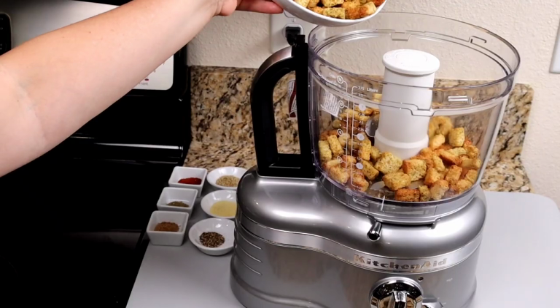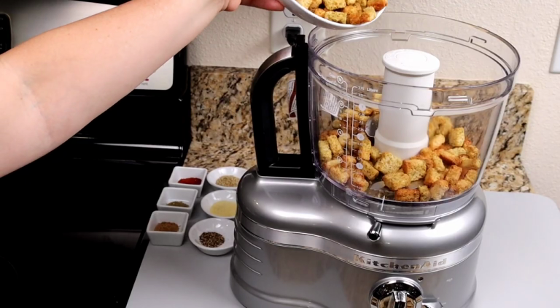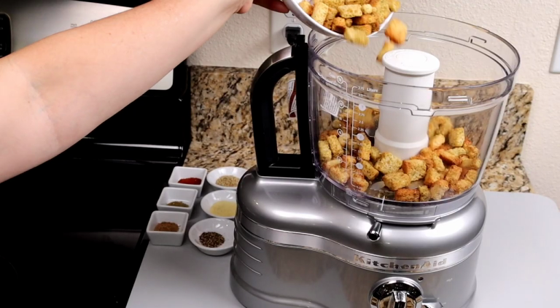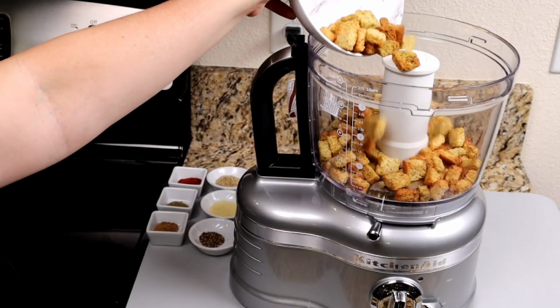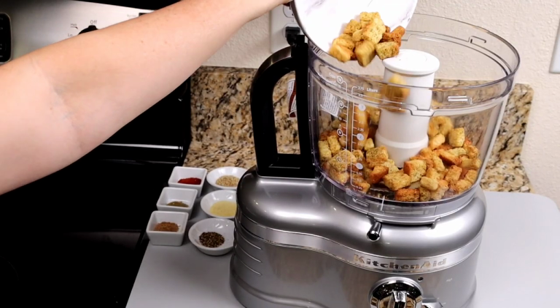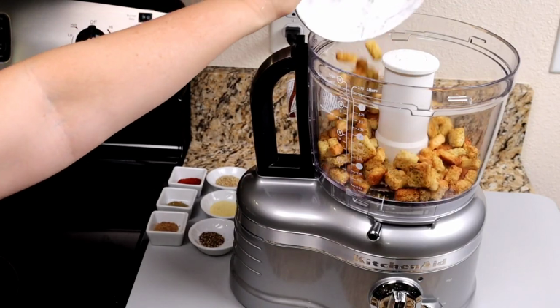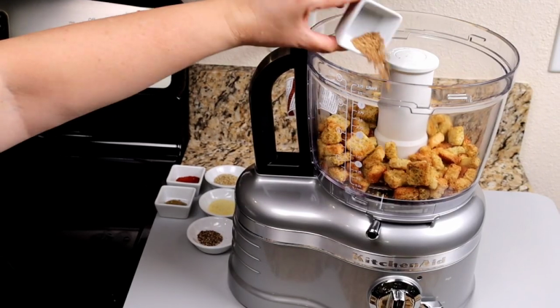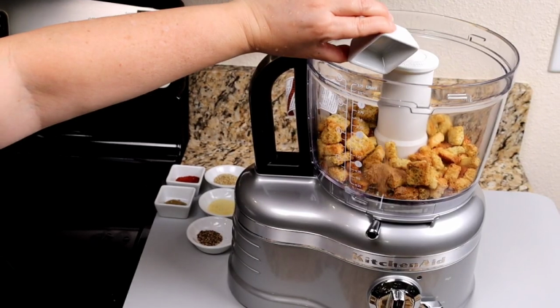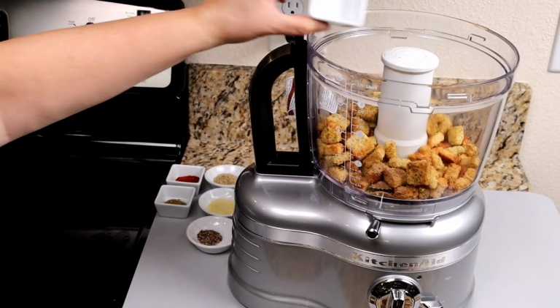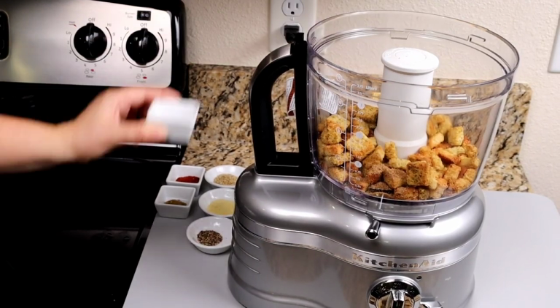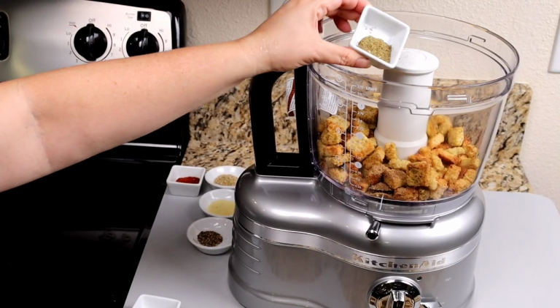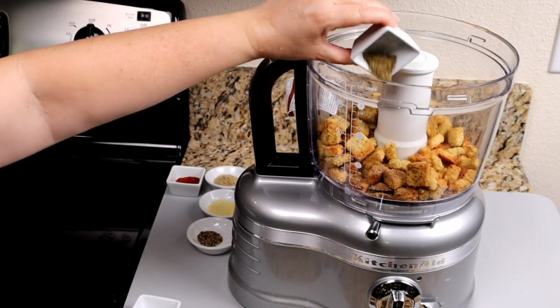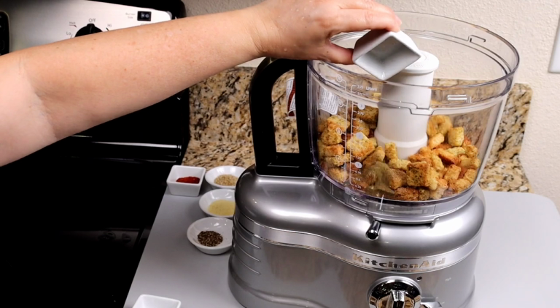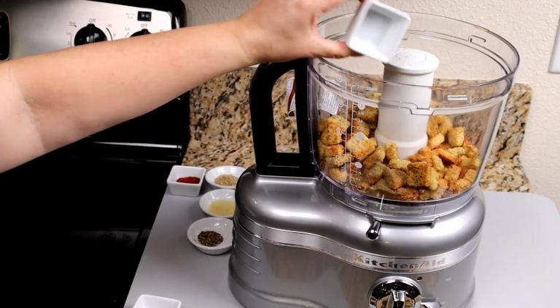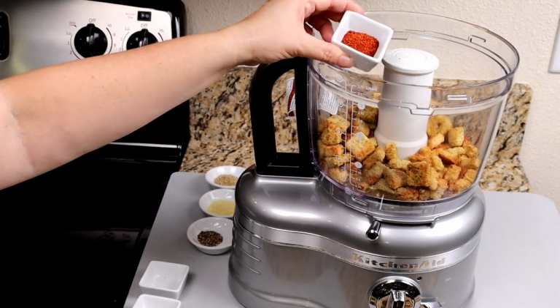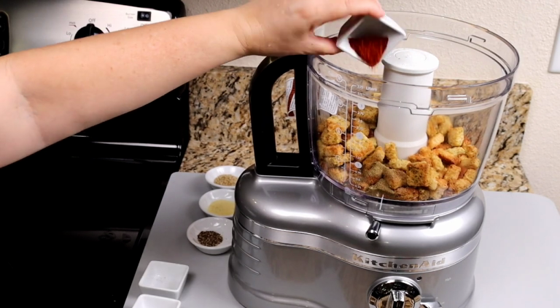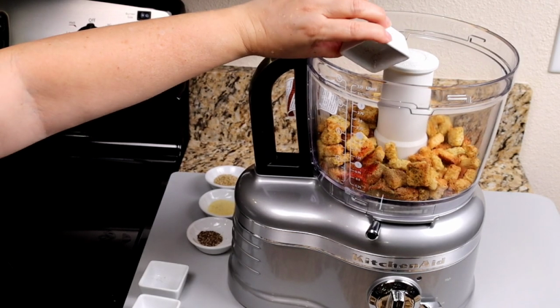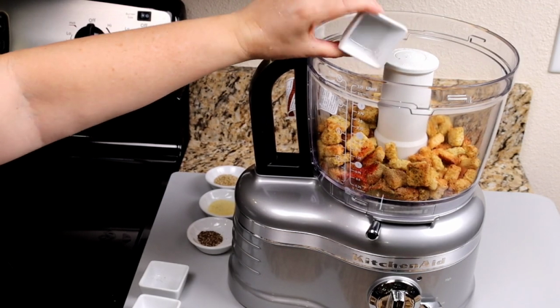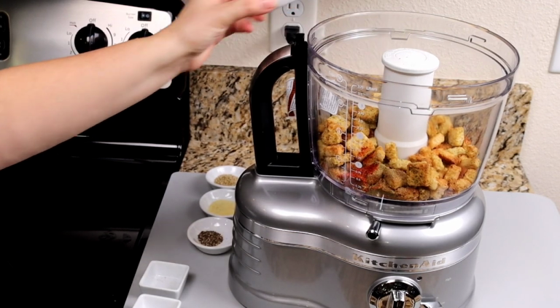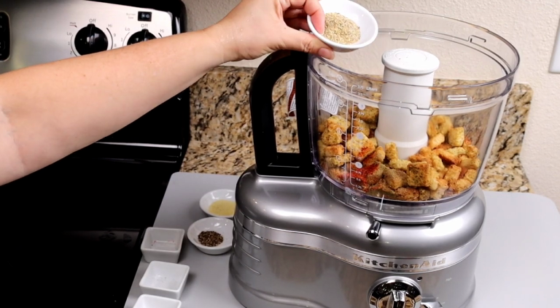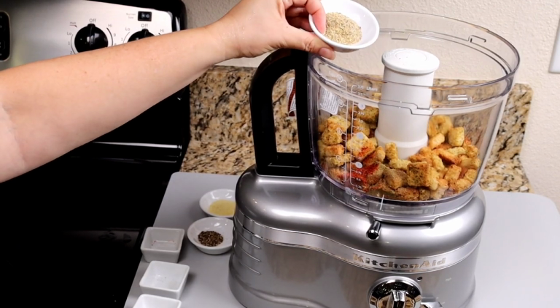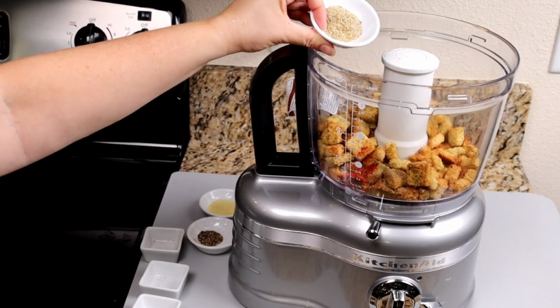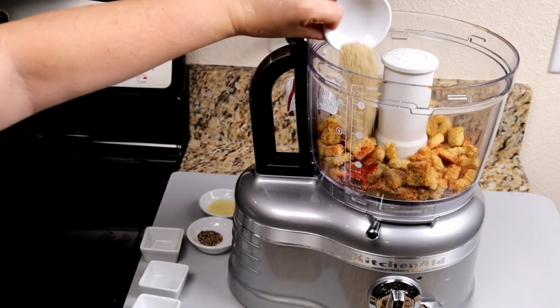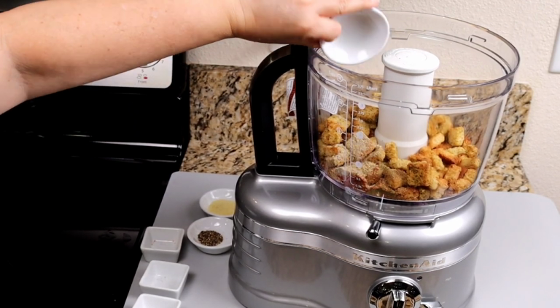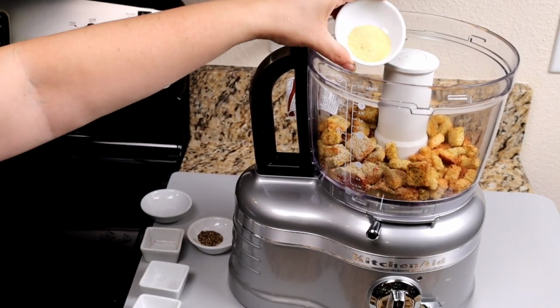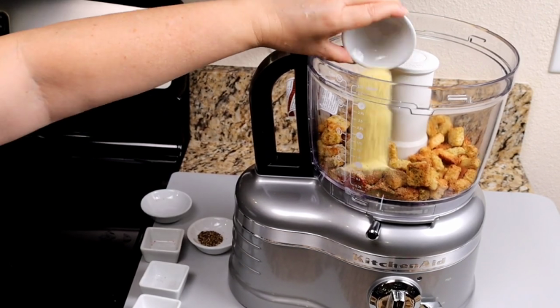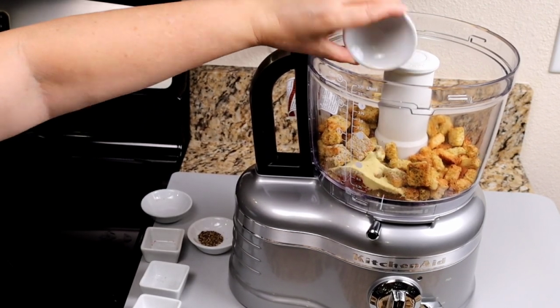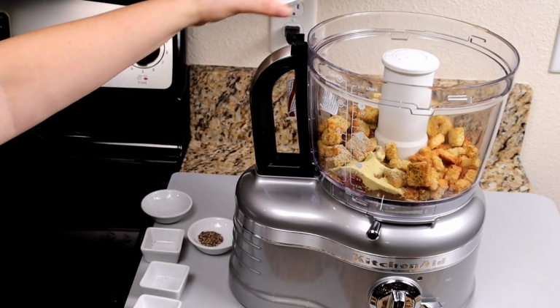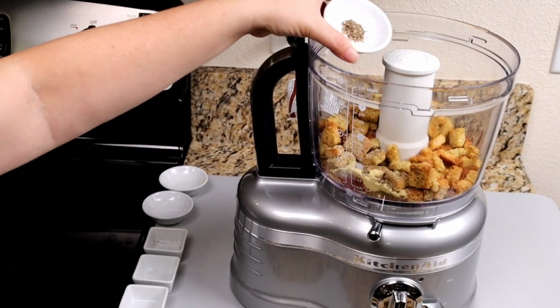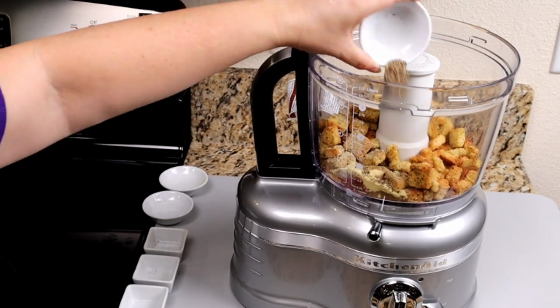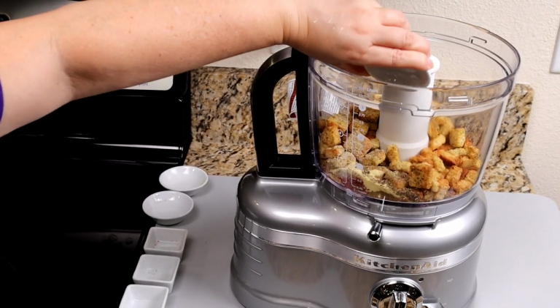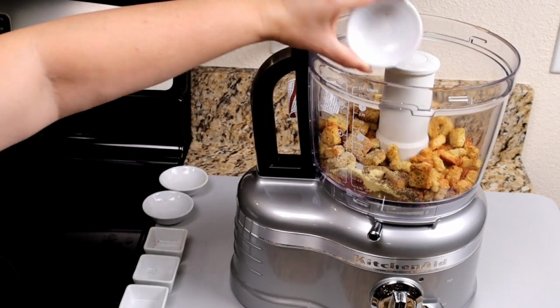Add your croutons, coriander, oregano, chili powder, complete seasoning, adobo, and ground black pepper.